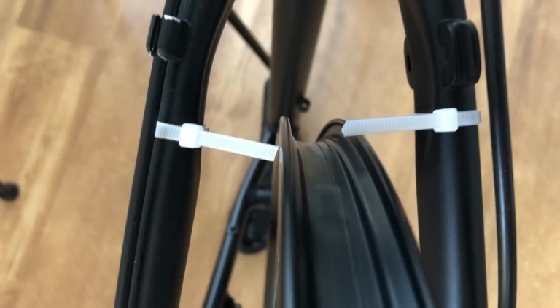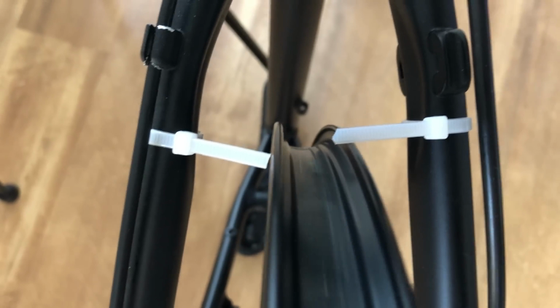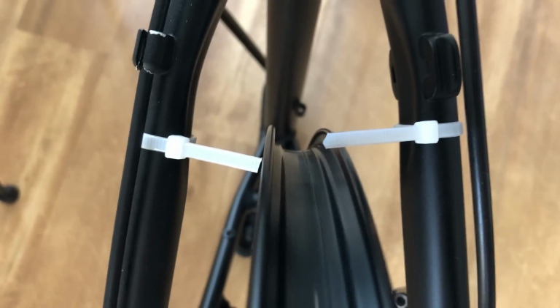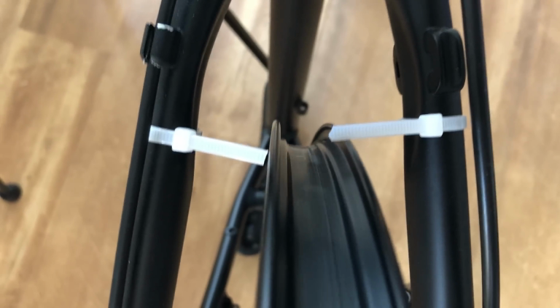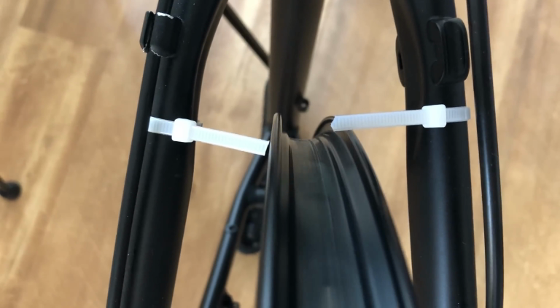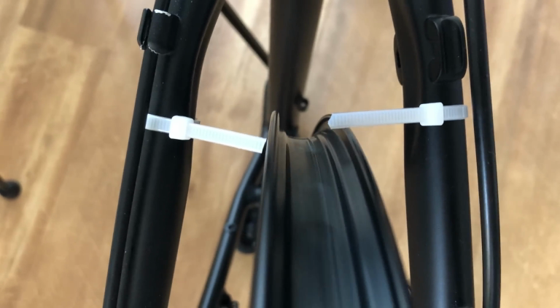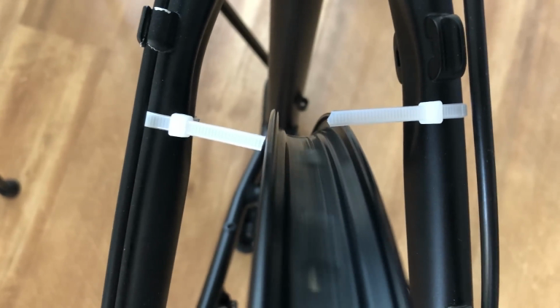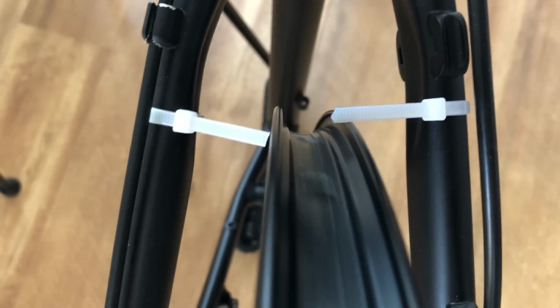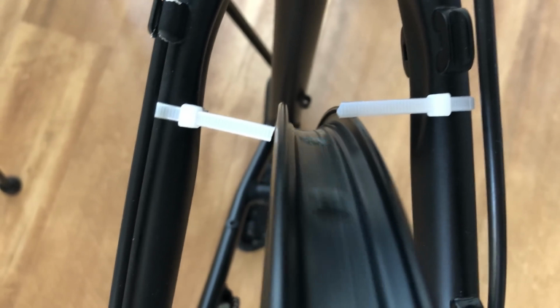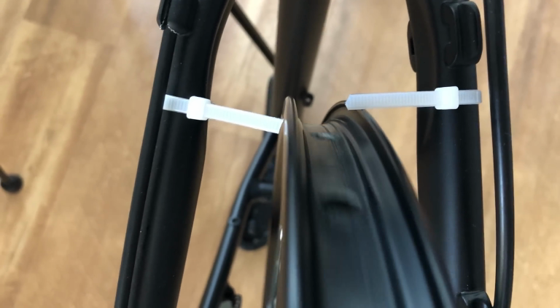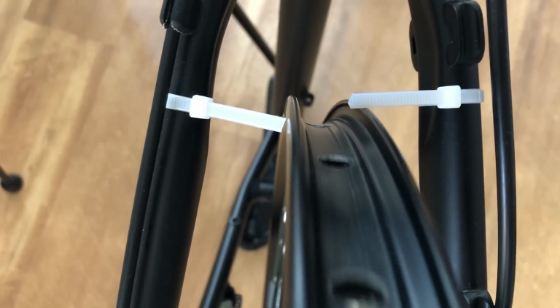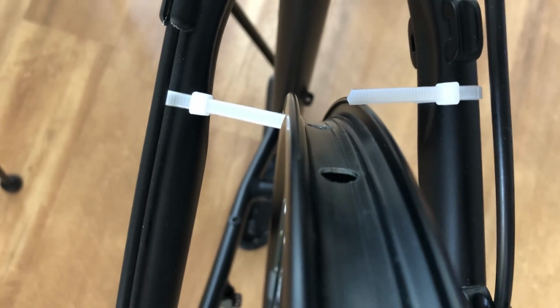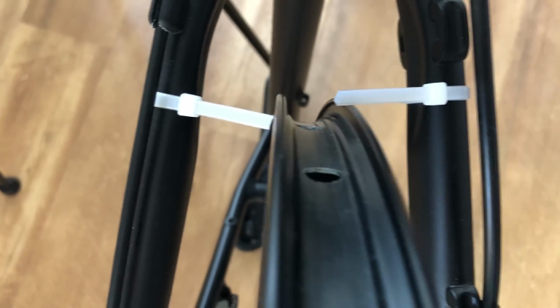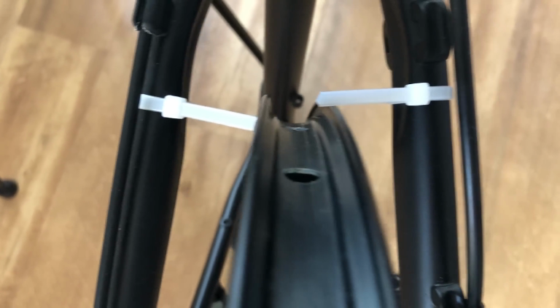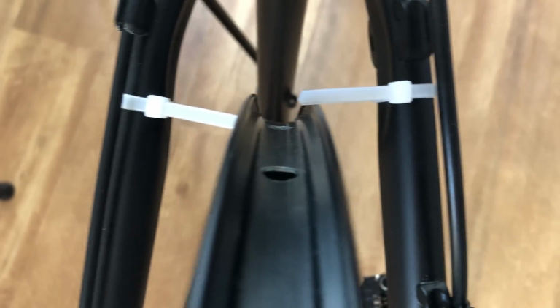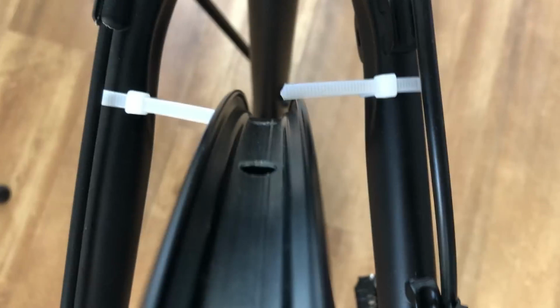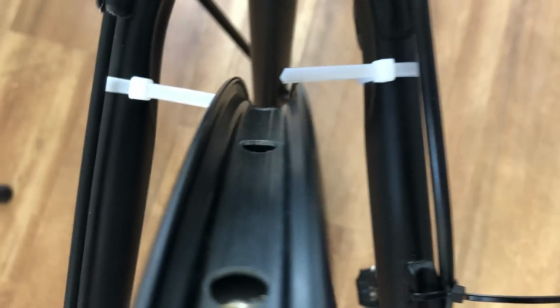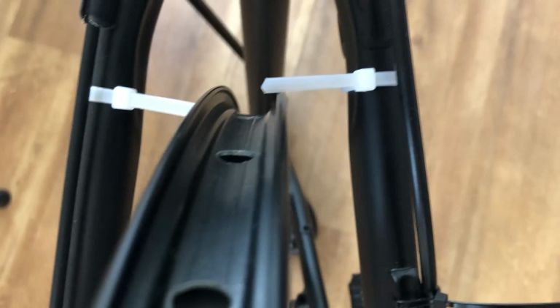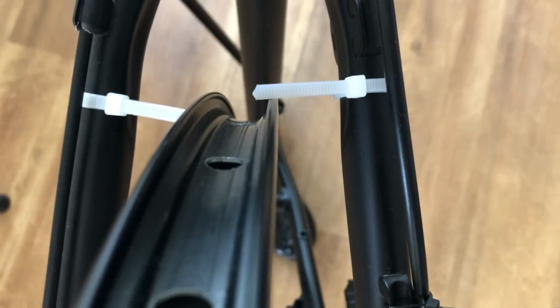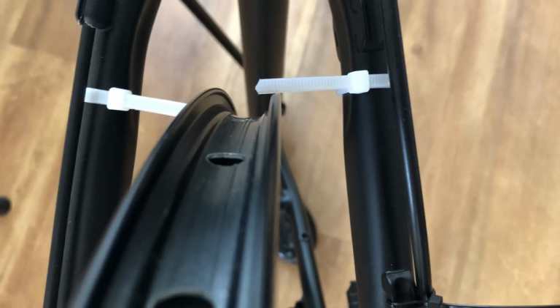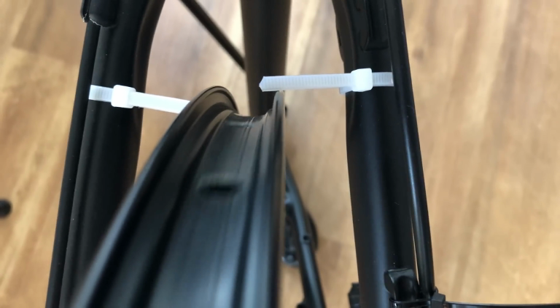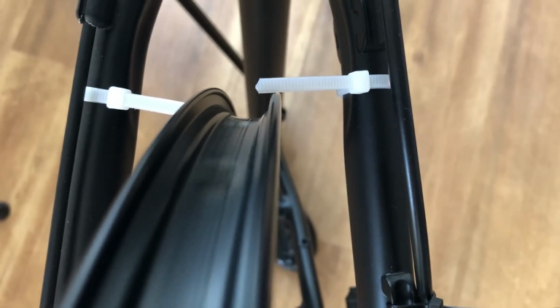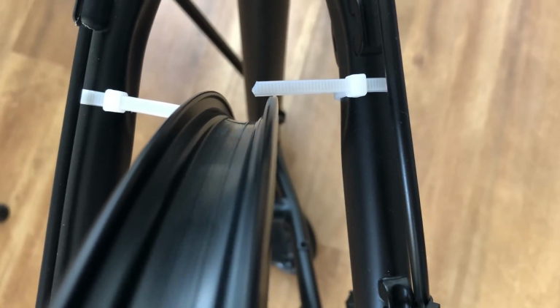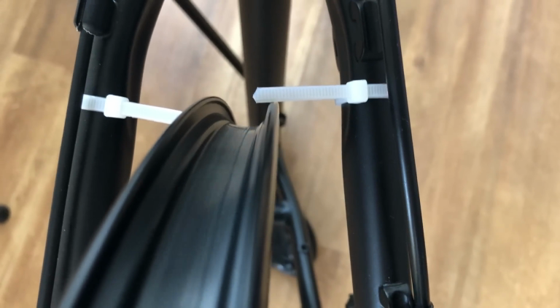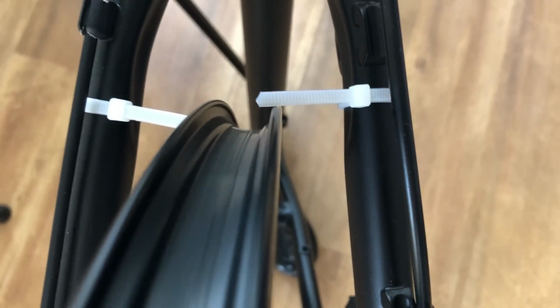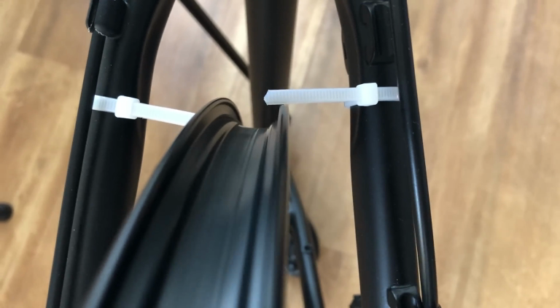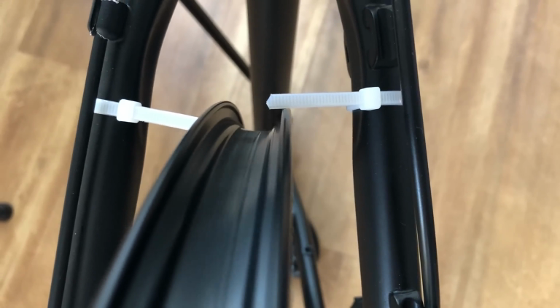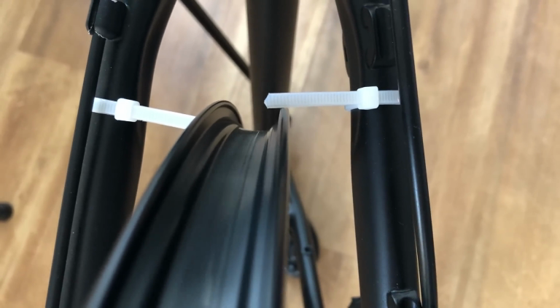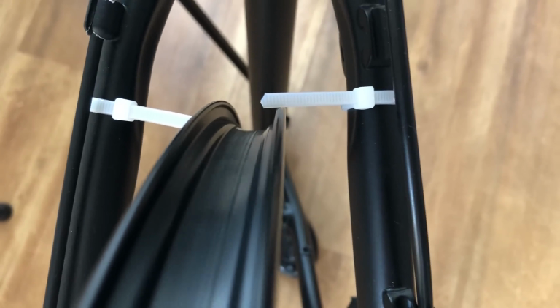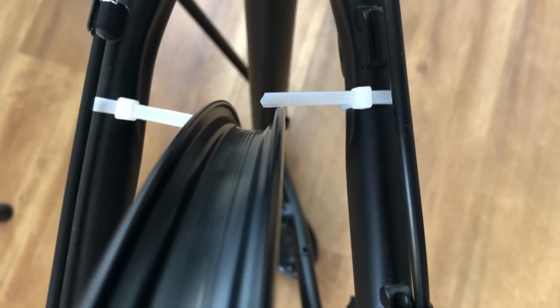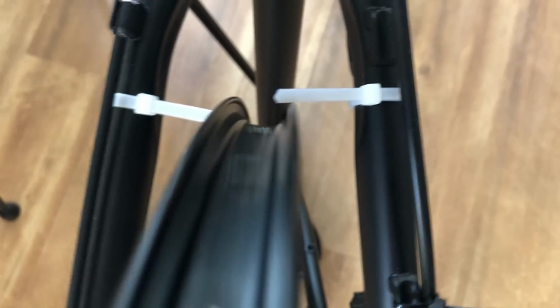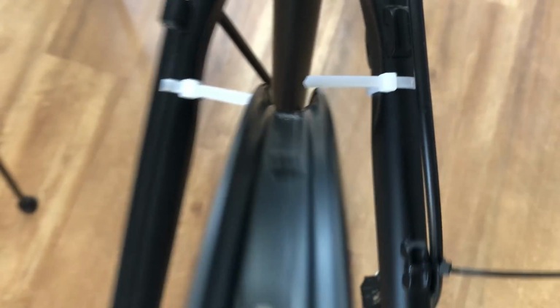This is my end result. I'm quite pleased, and time will show how this will hold up.